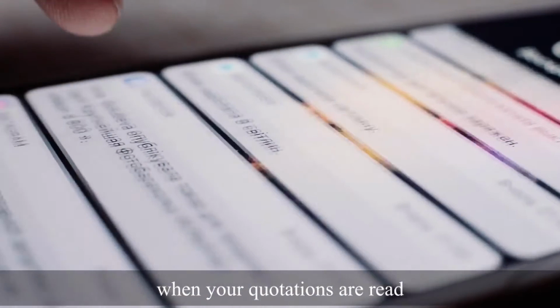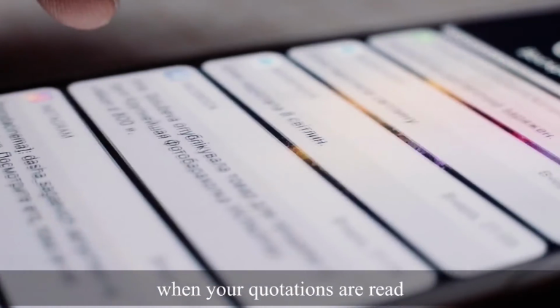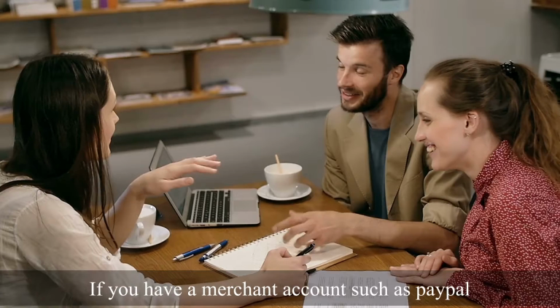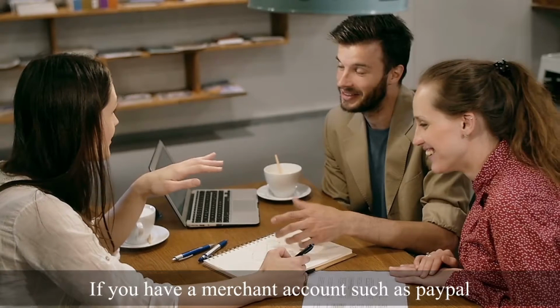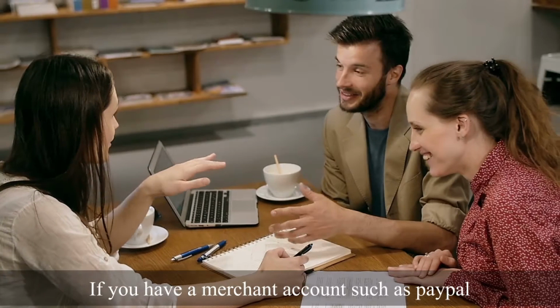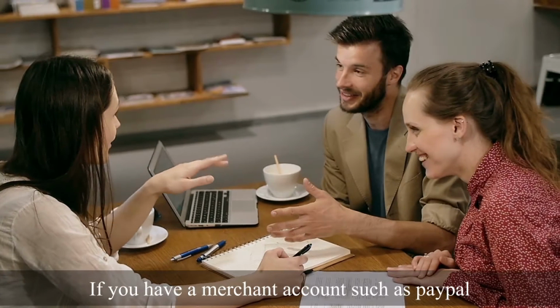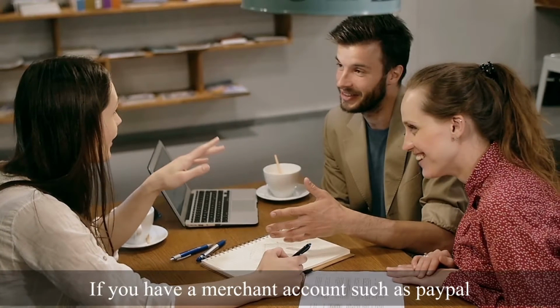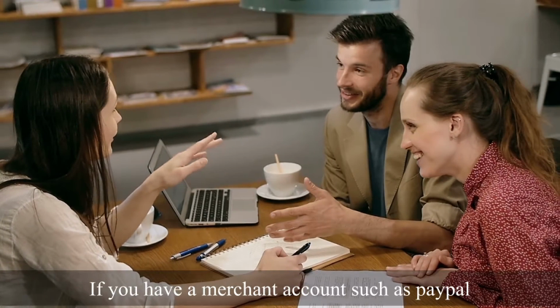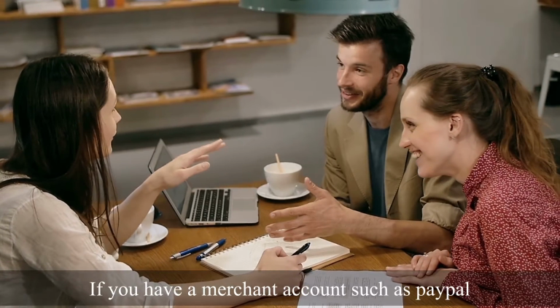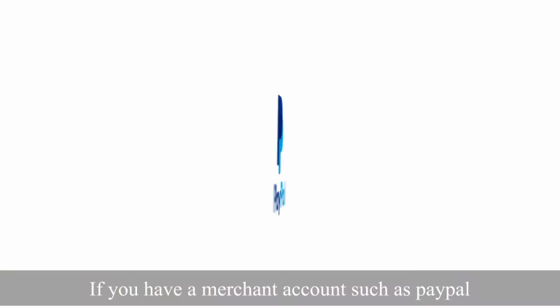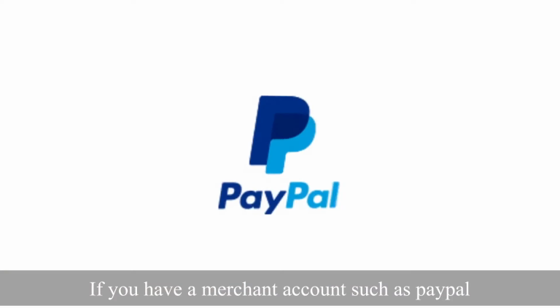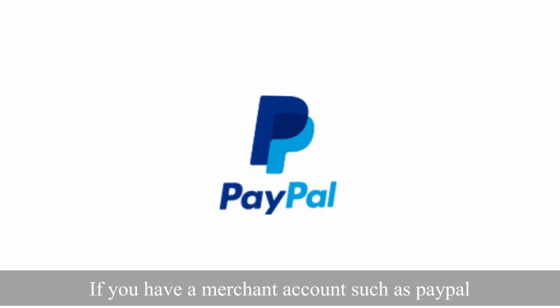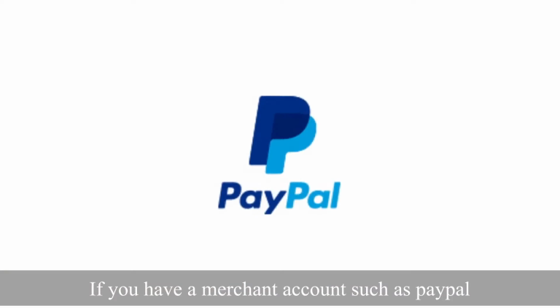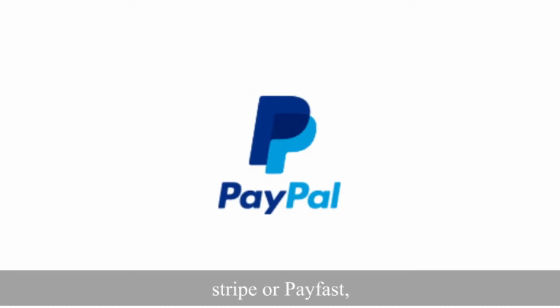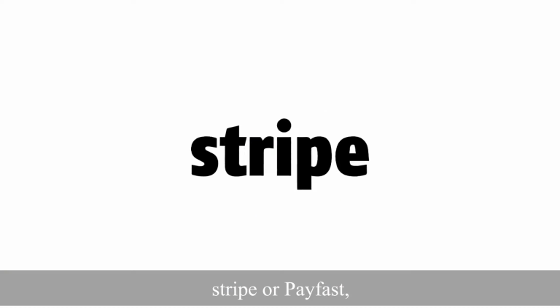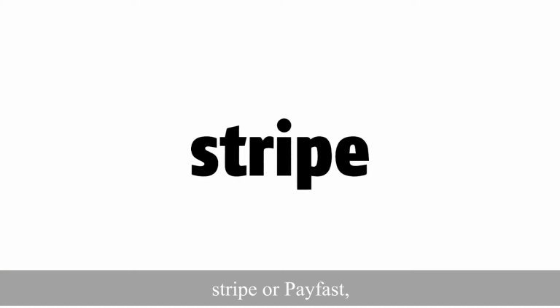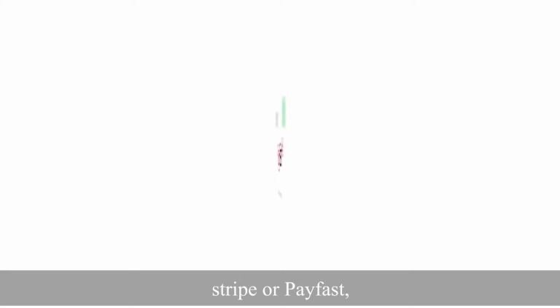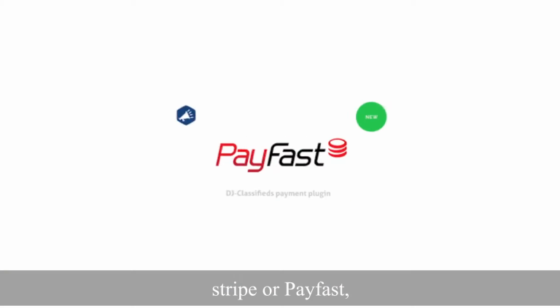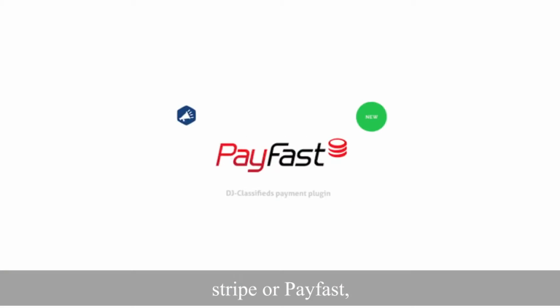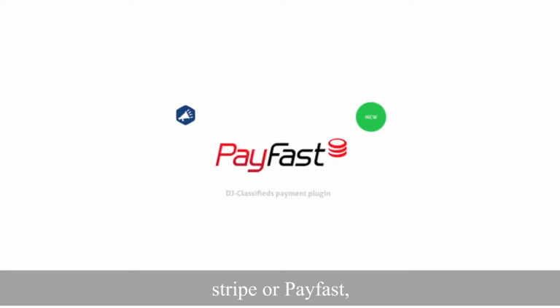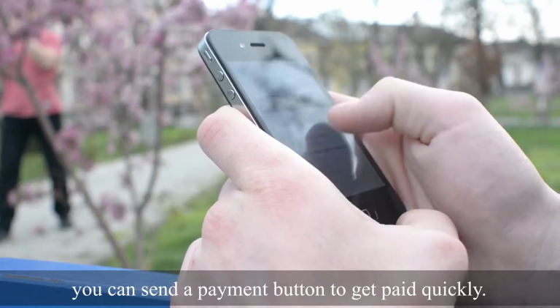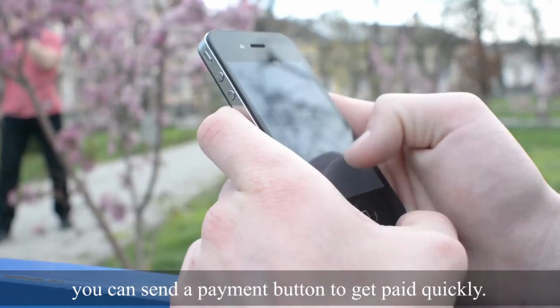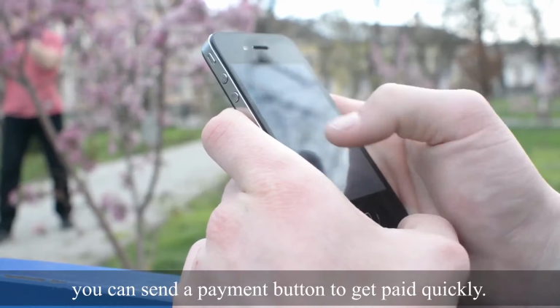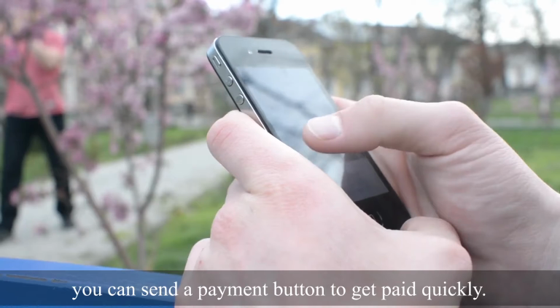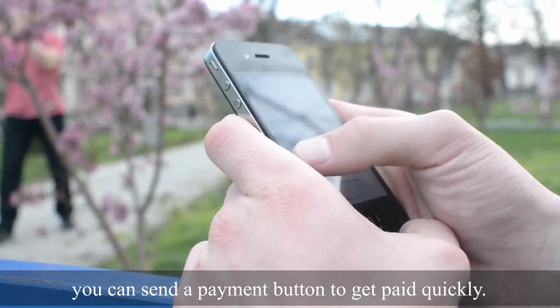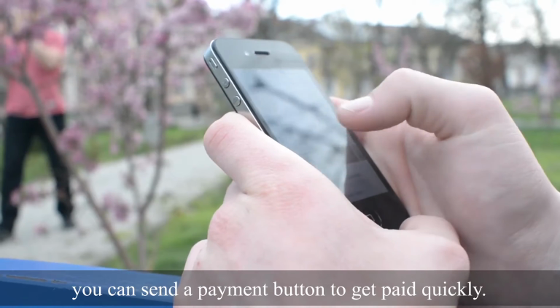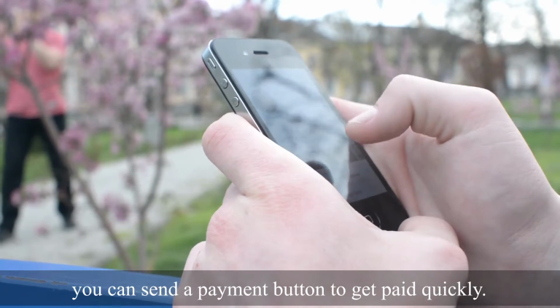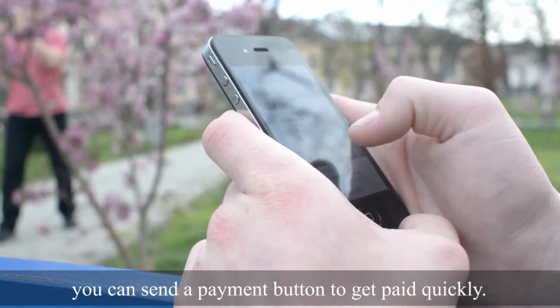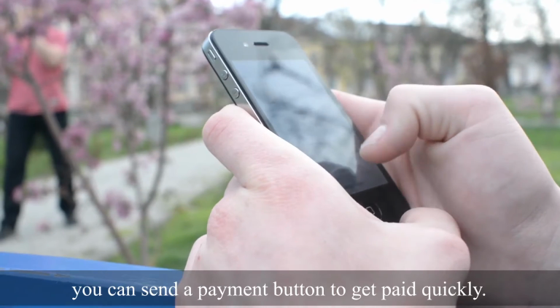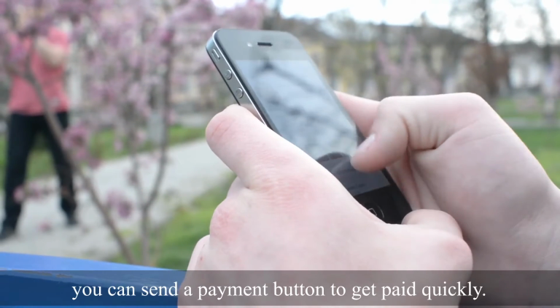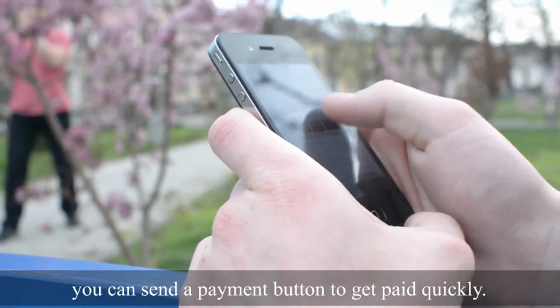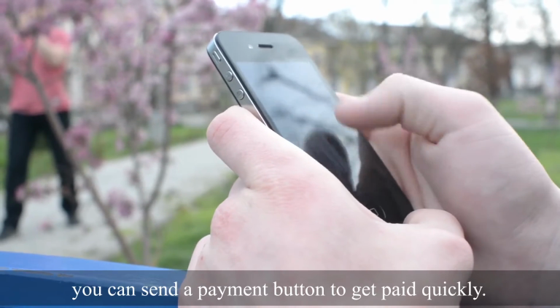If you have a merchant account such as PayPal, Stripe, or PayFast, you can send a payment button to get paid quickly.